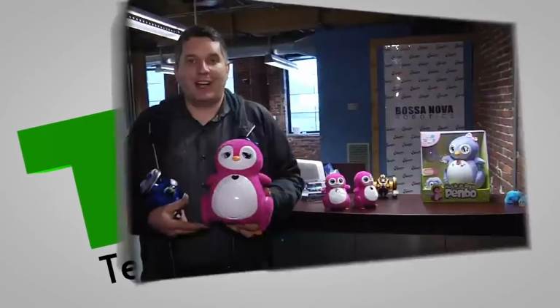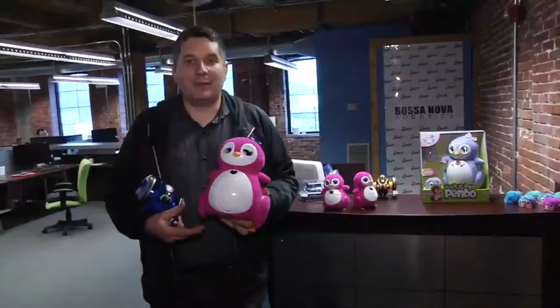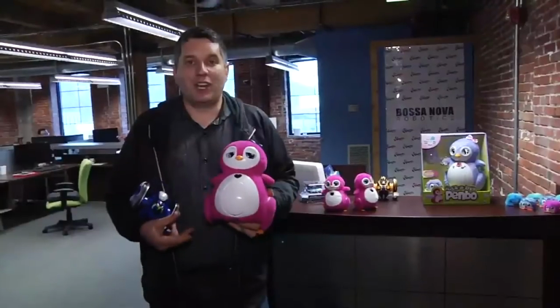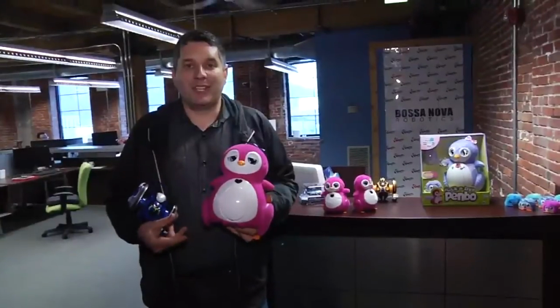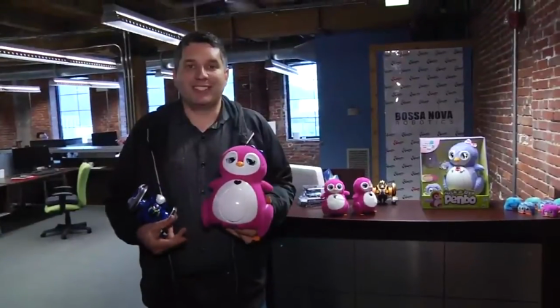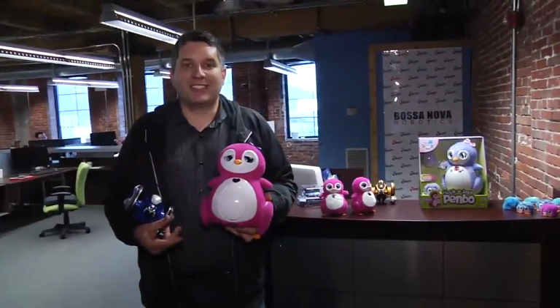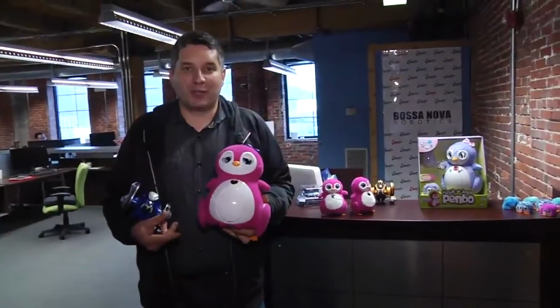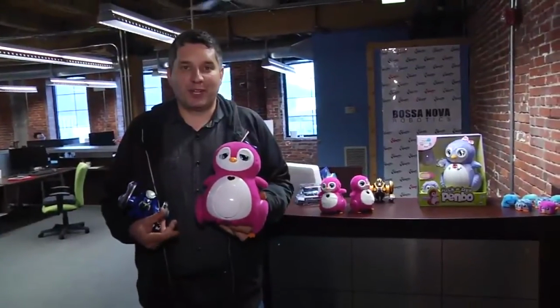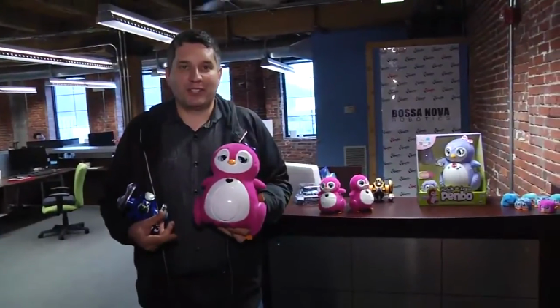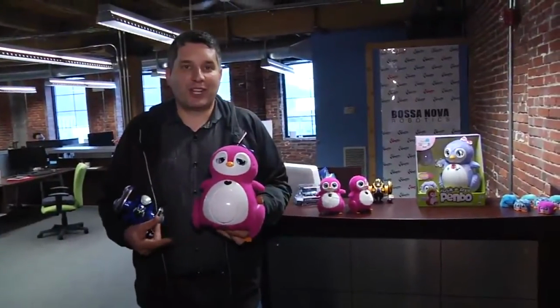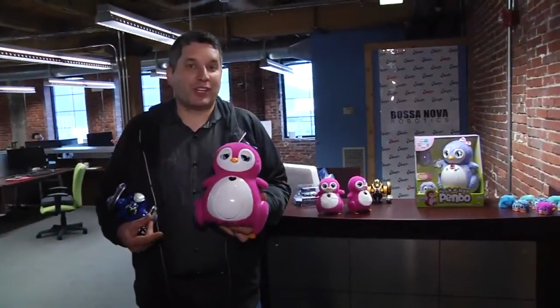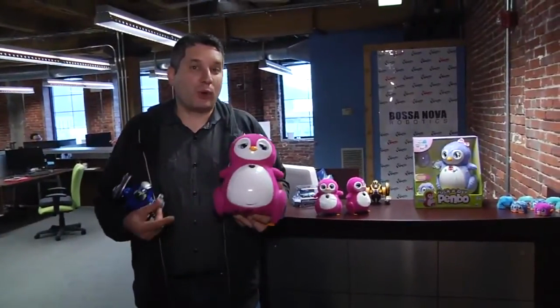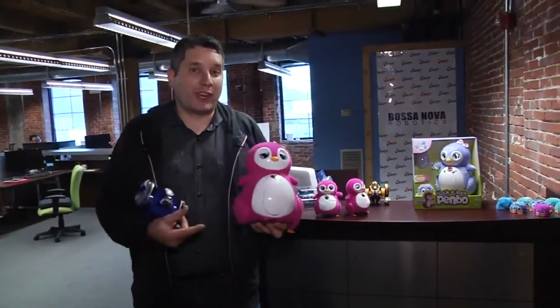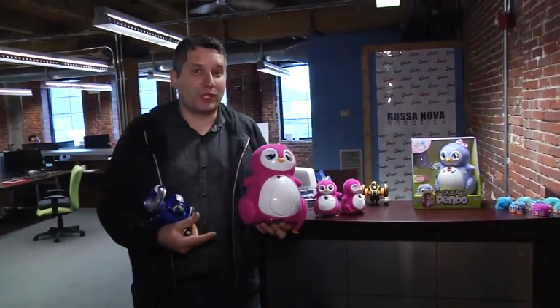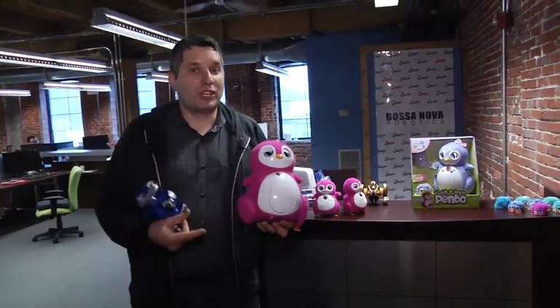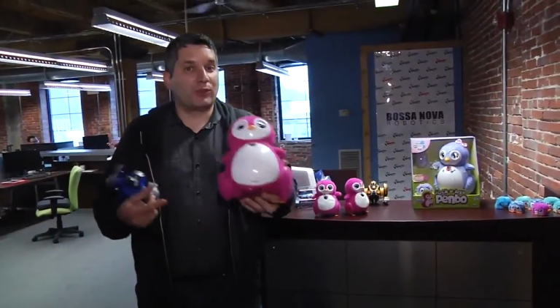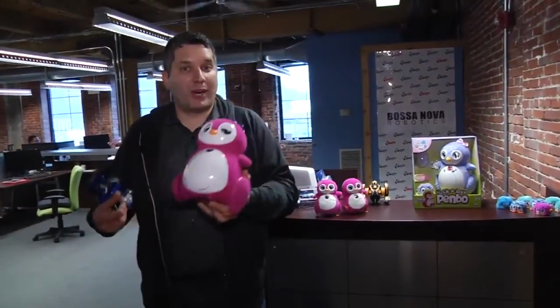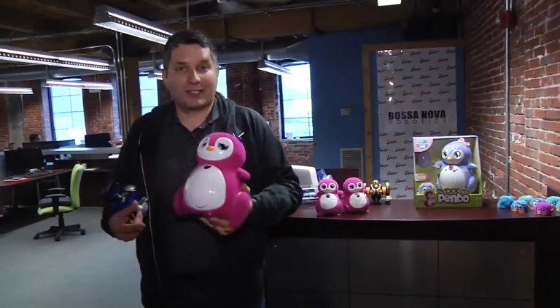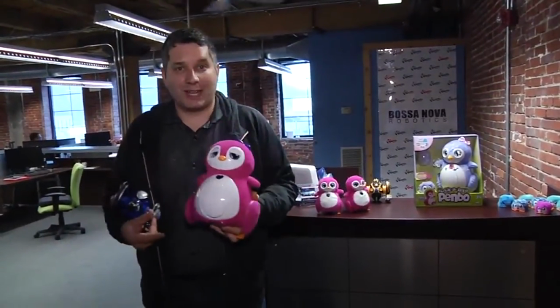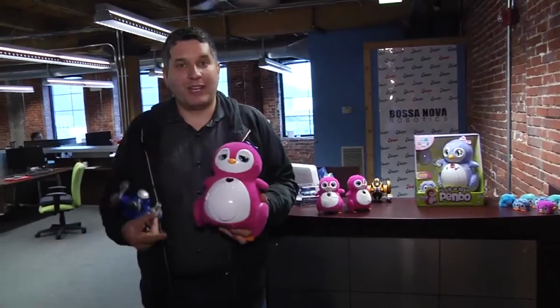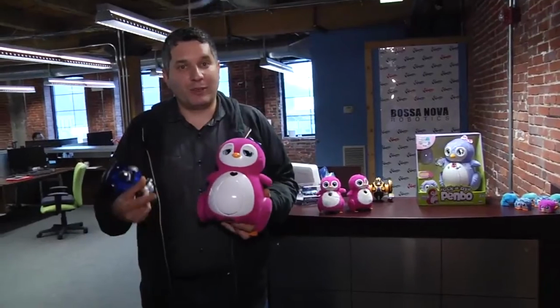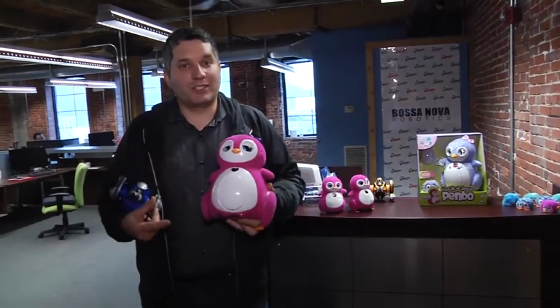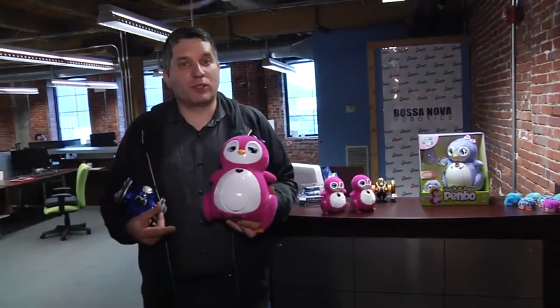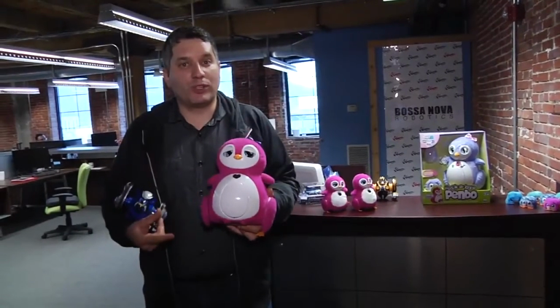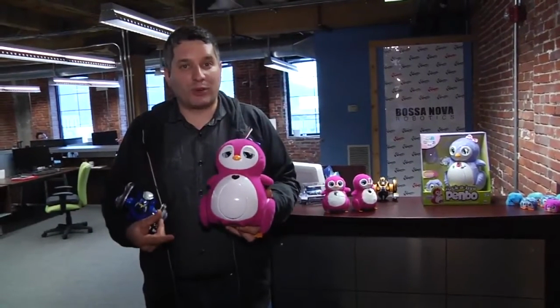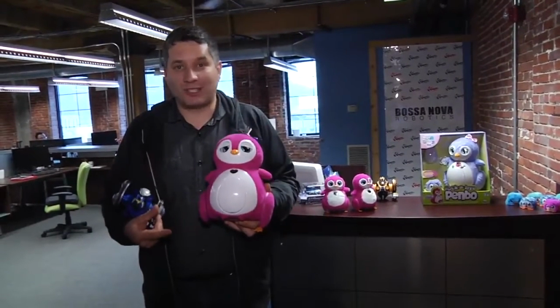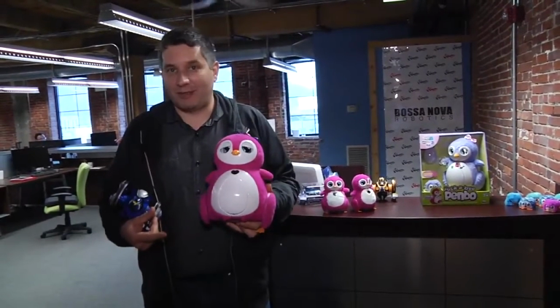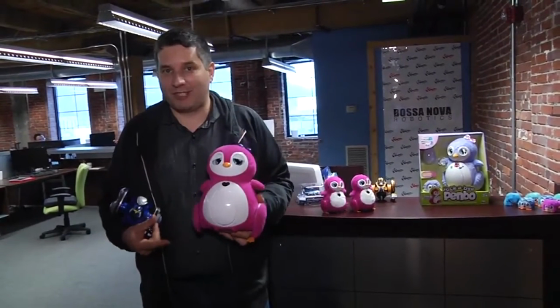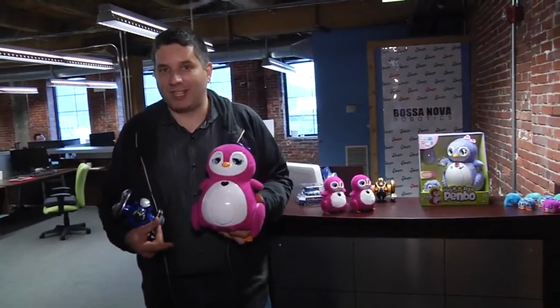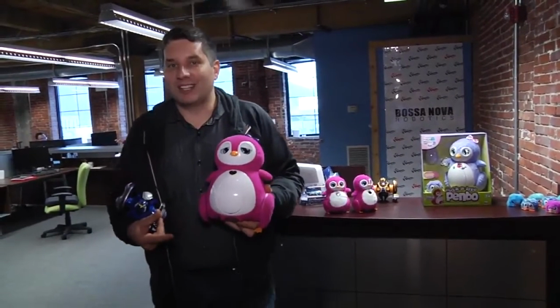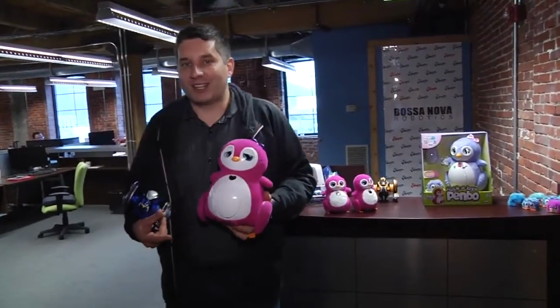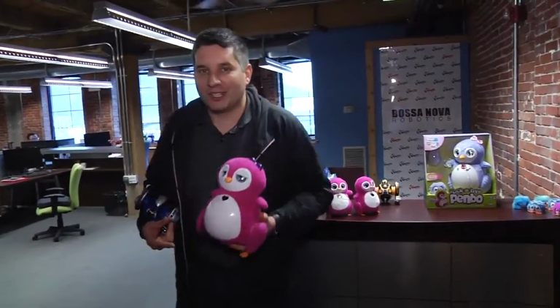Hi, I'm John Biggs and this is TechCrunch Makers. Today we're in a toy factory turned robotics lab and they're making some of the coolest robots I've ever seen. Let's take a look.